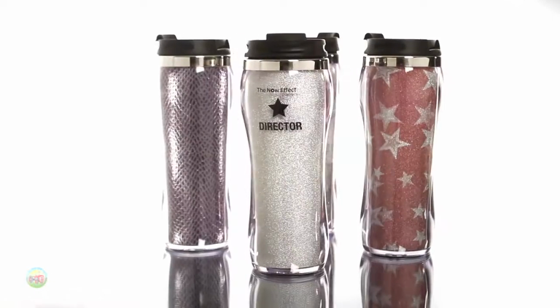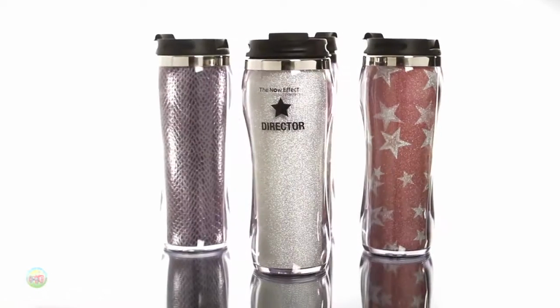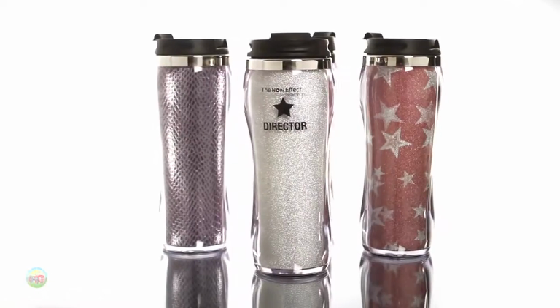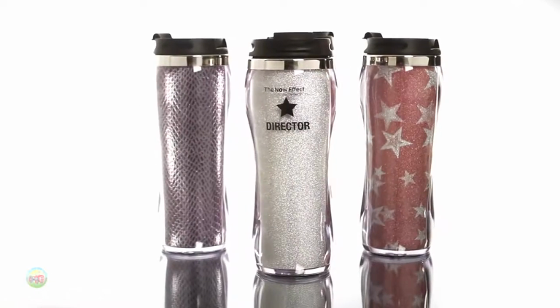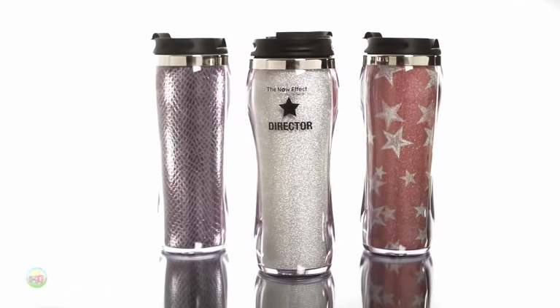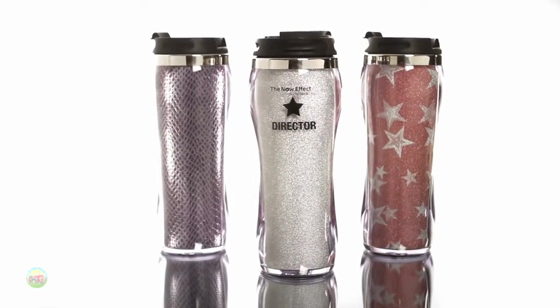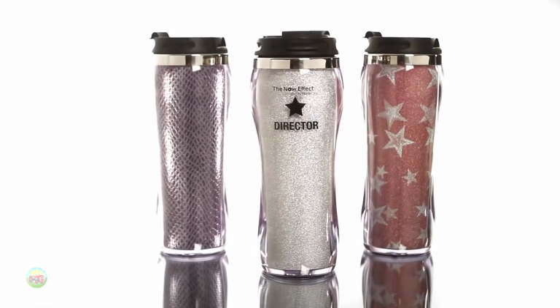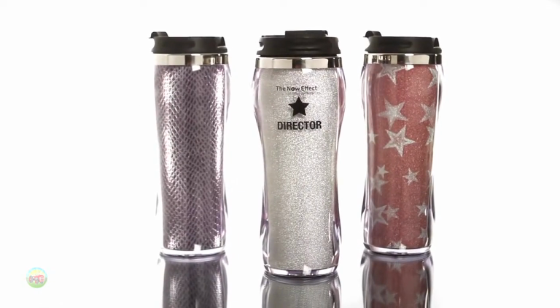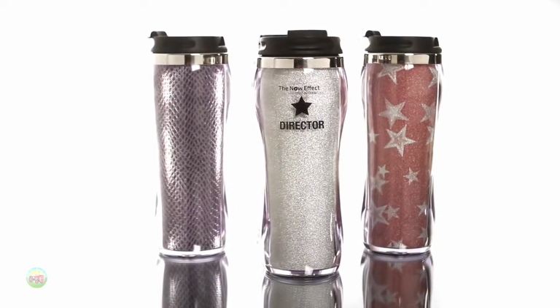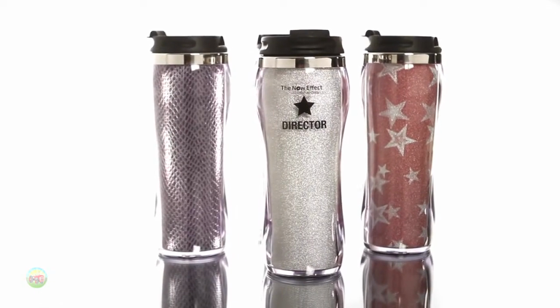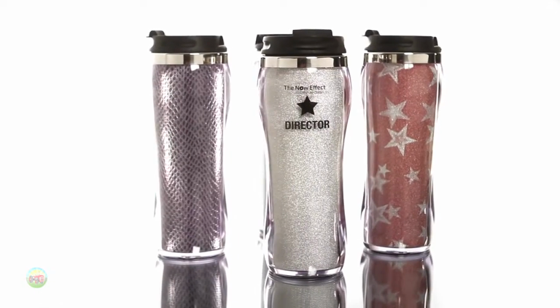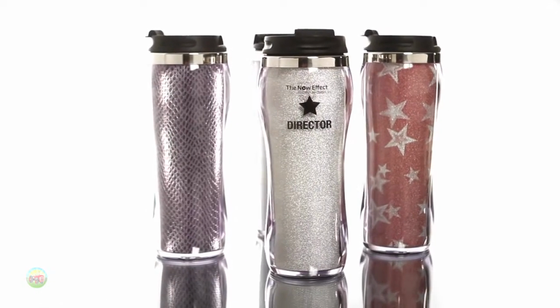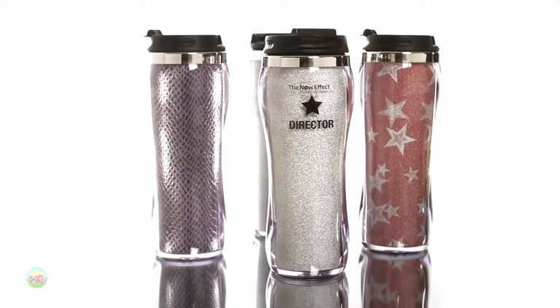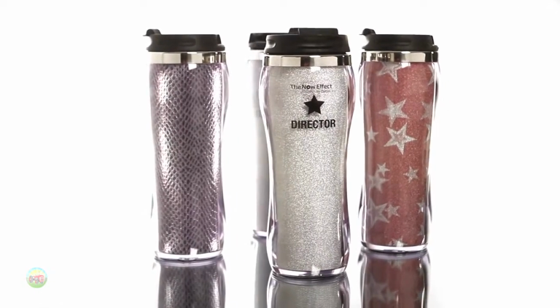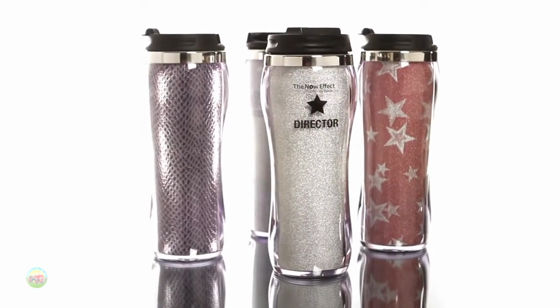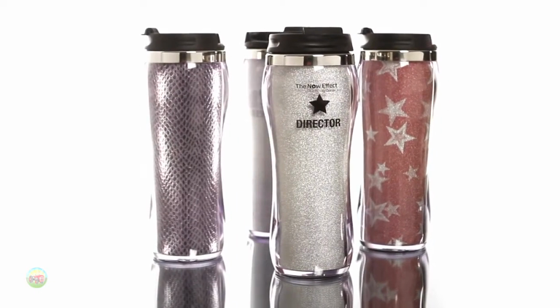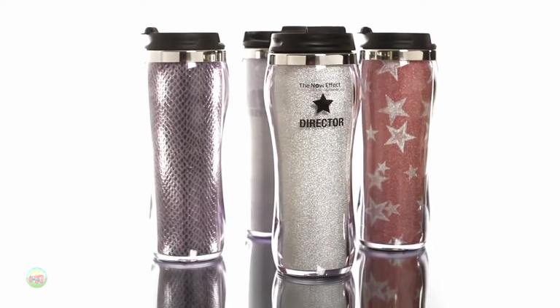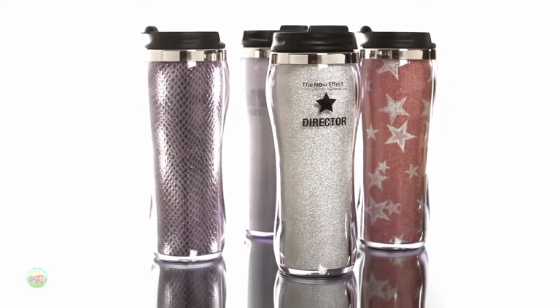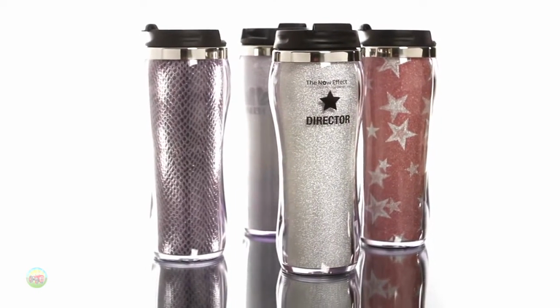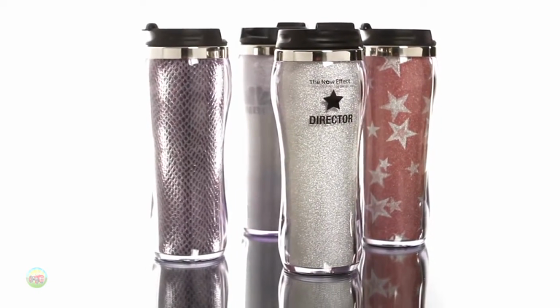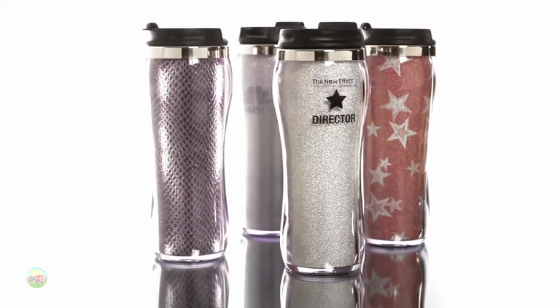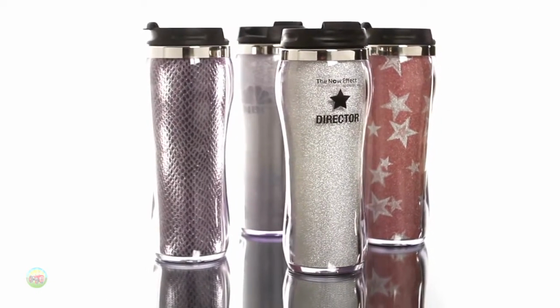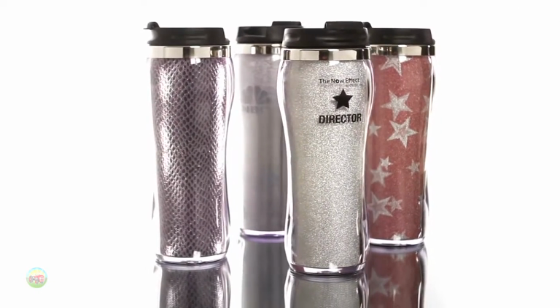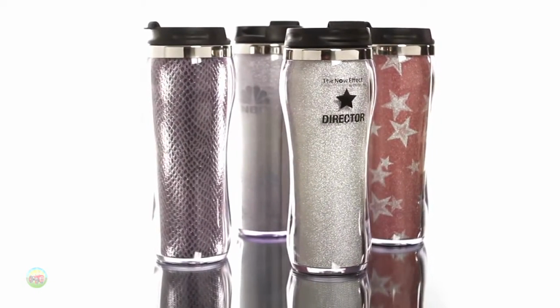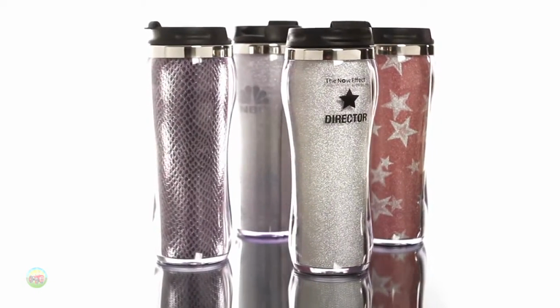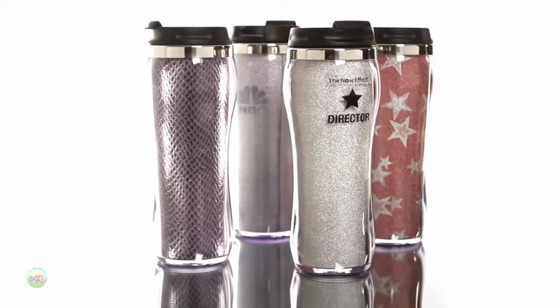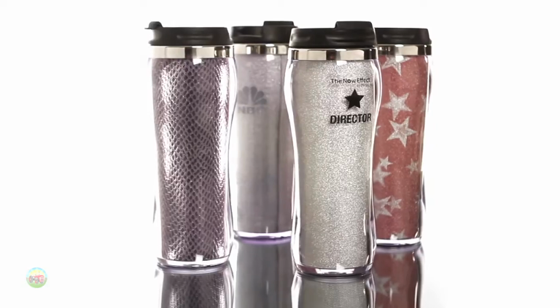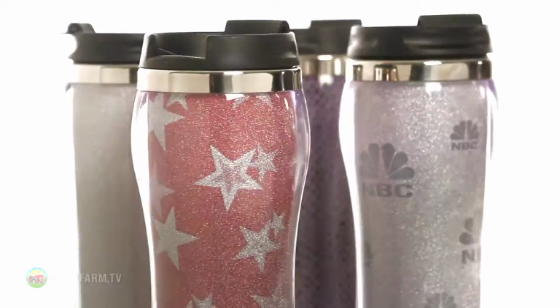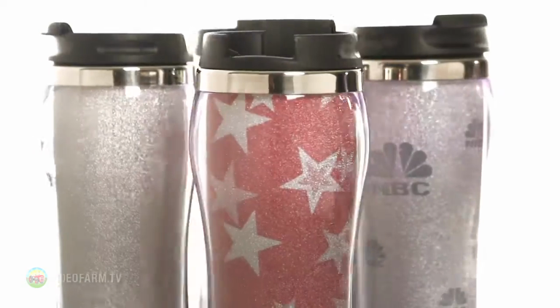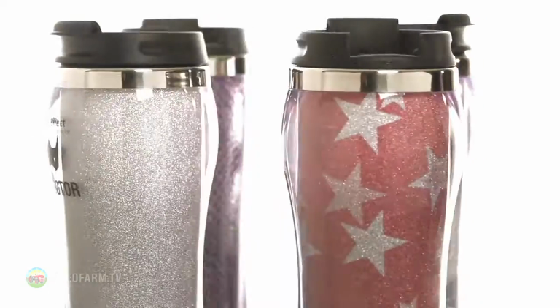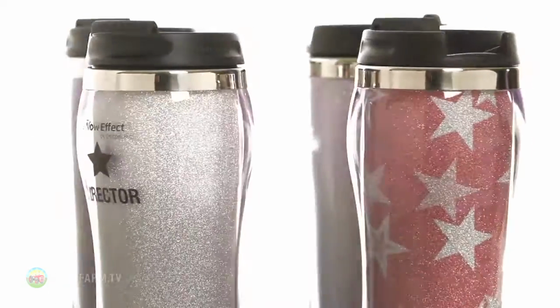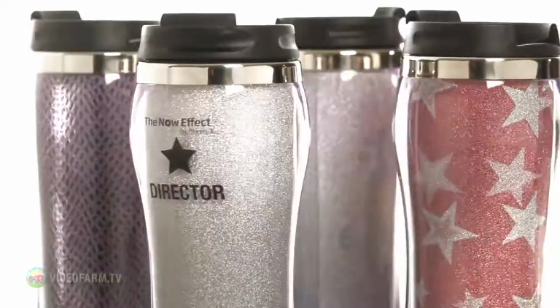Lights. Camera. Action. The Hollywood Acrylic Tumbler will turn your brand or message into a star.